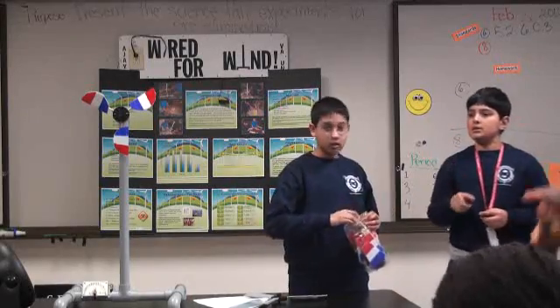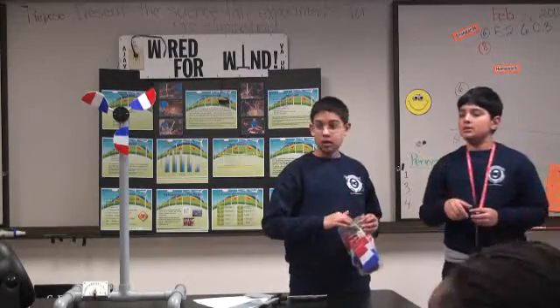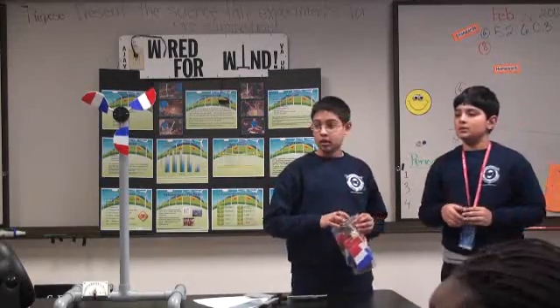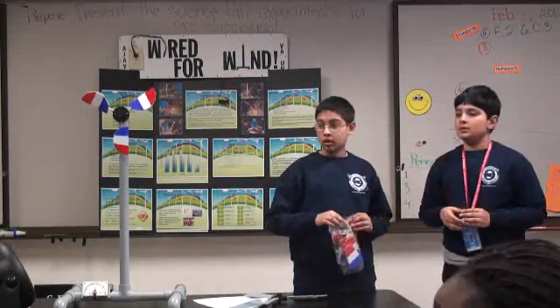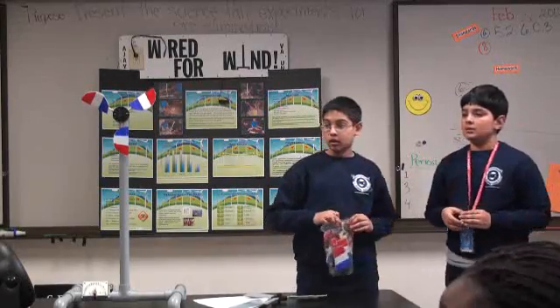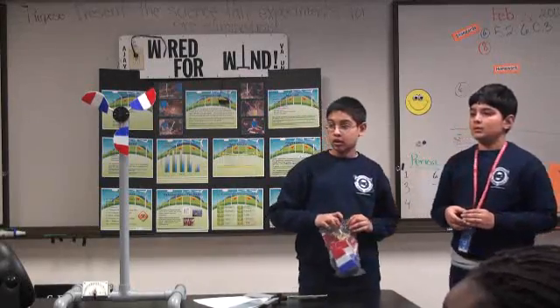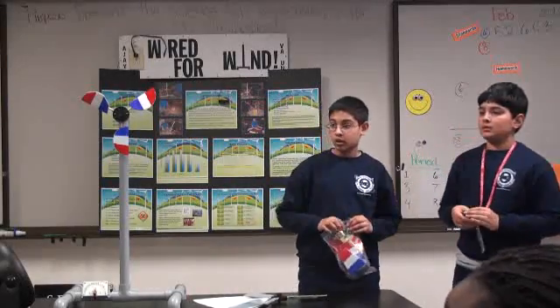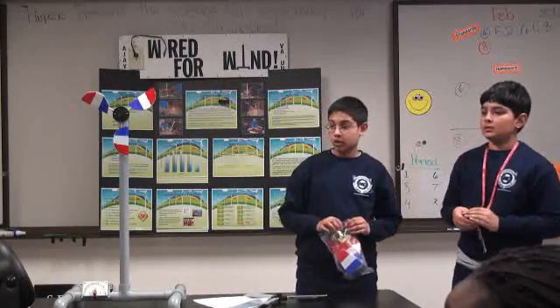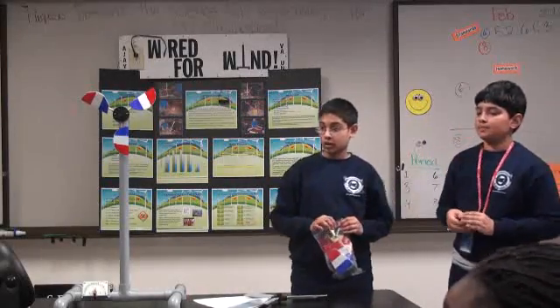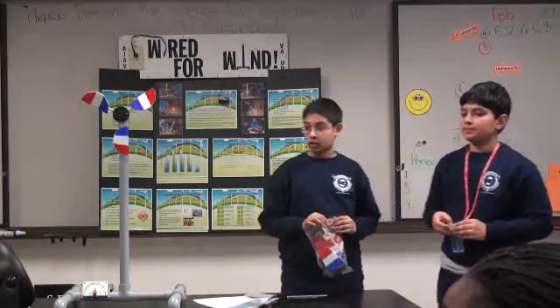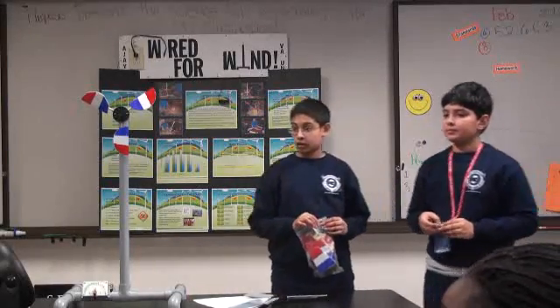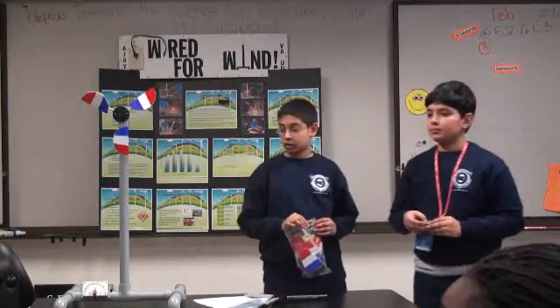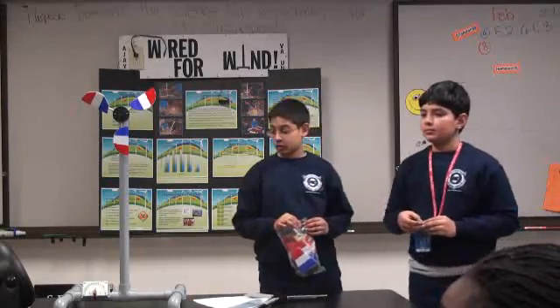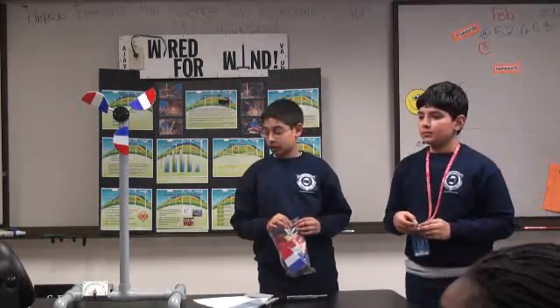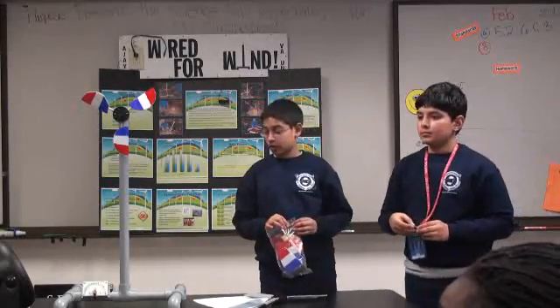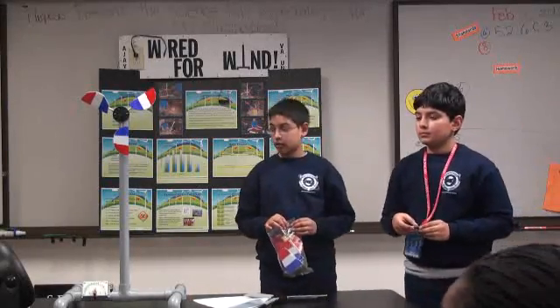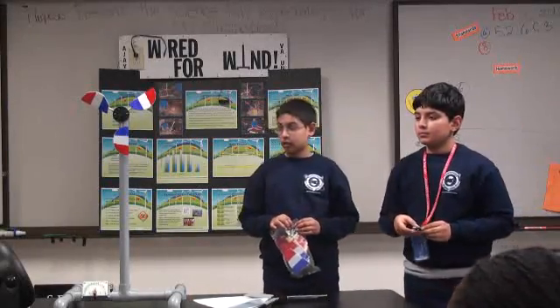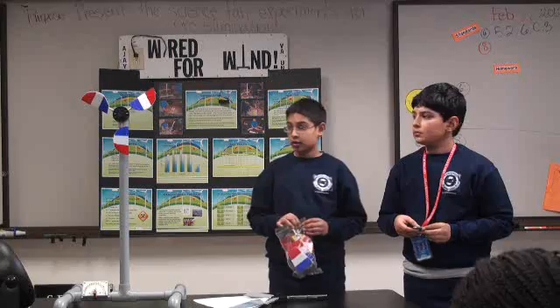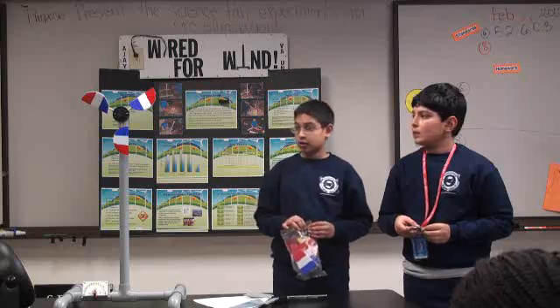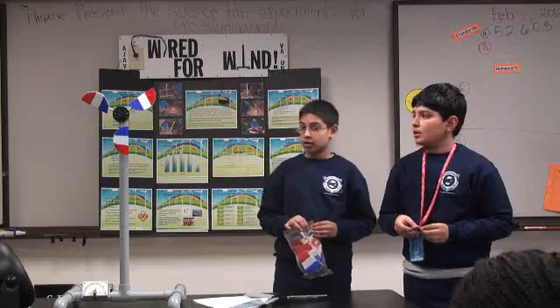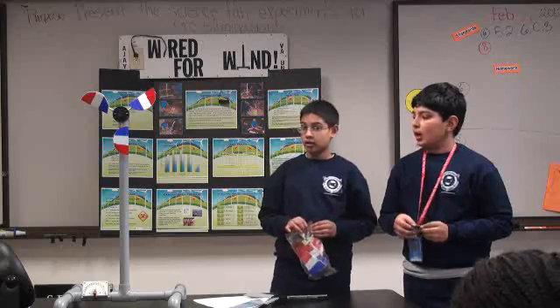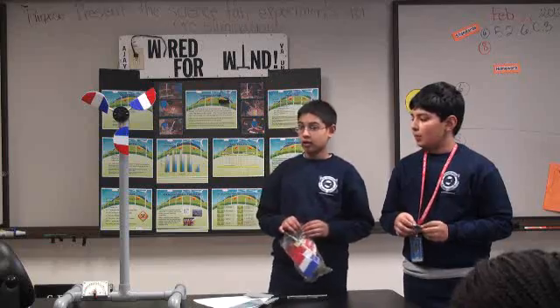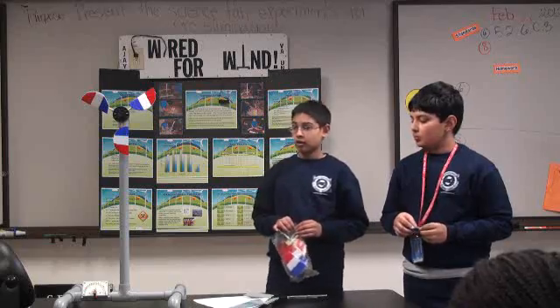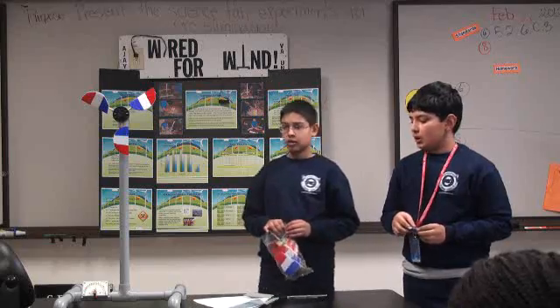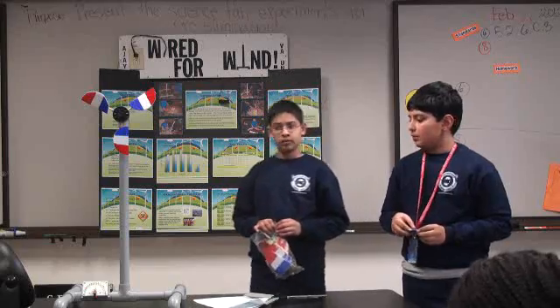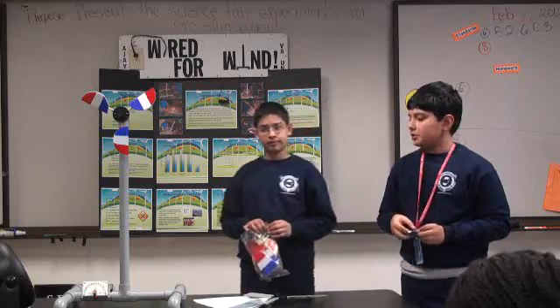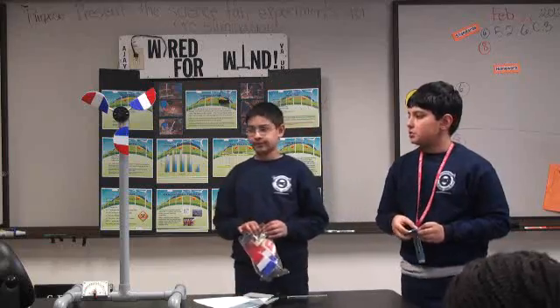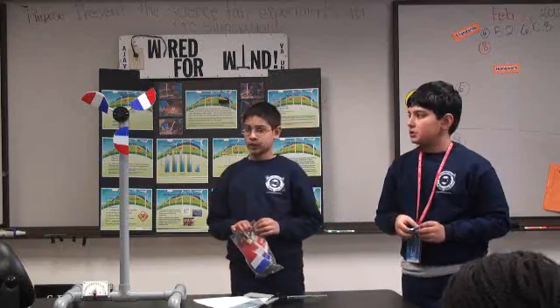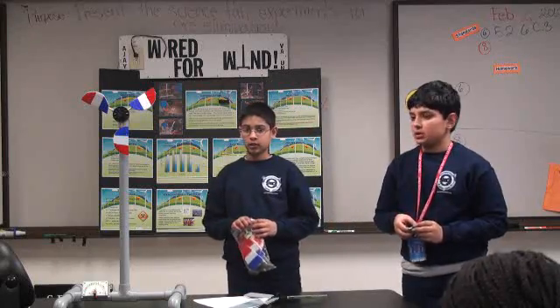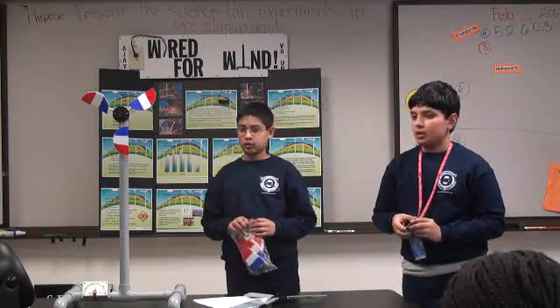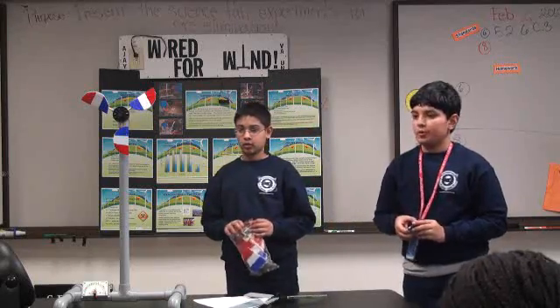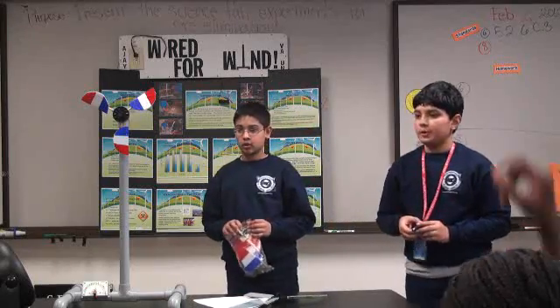Did you use any other materials for your blades? No, we just used cardboard.